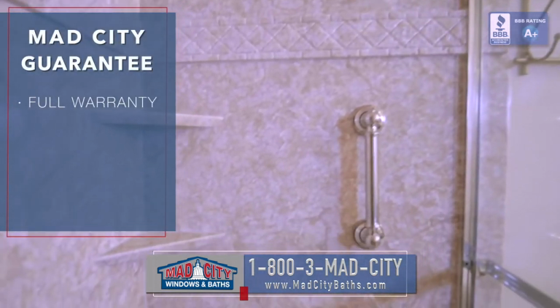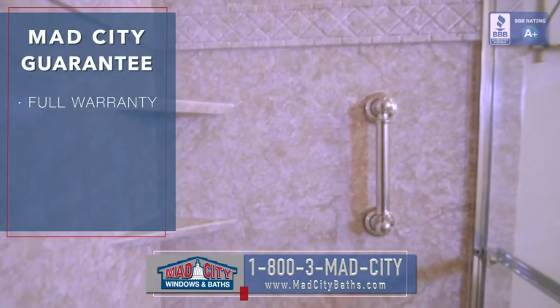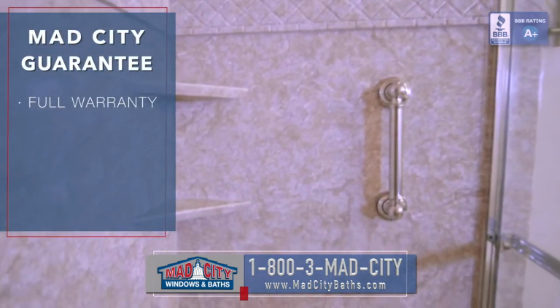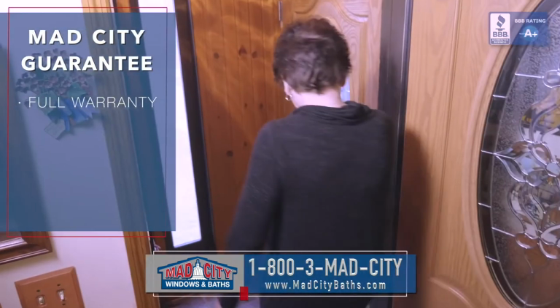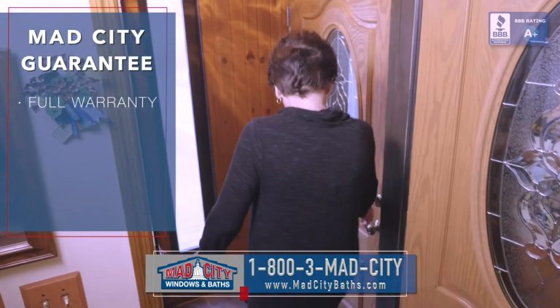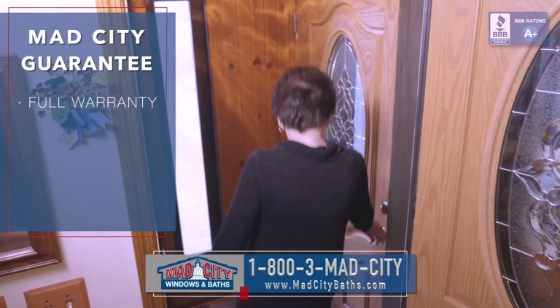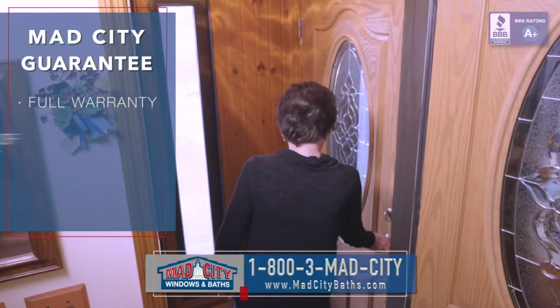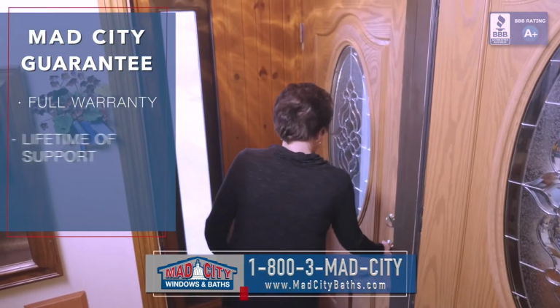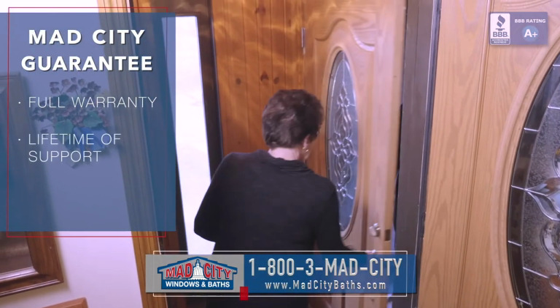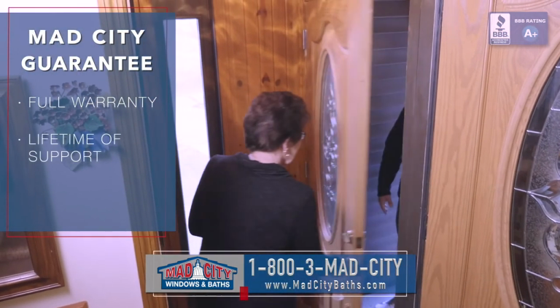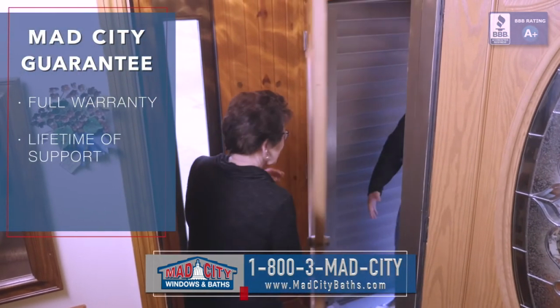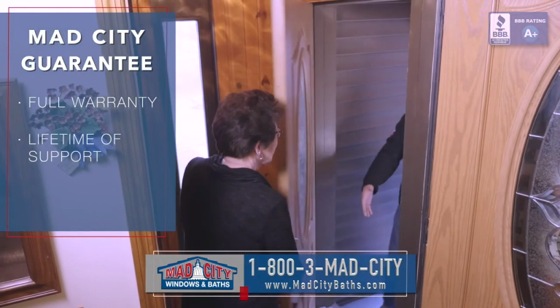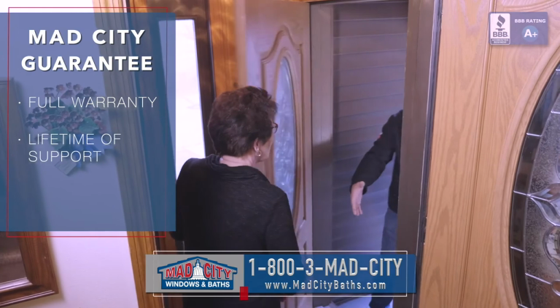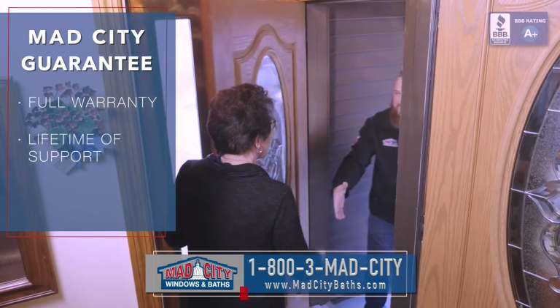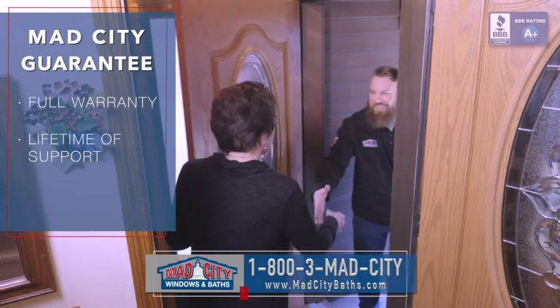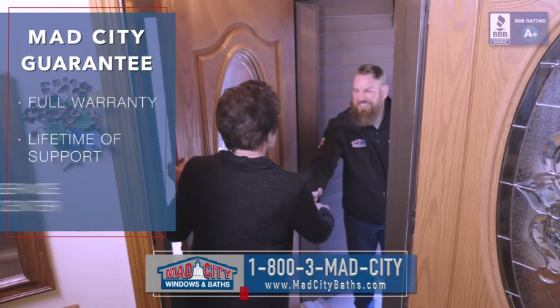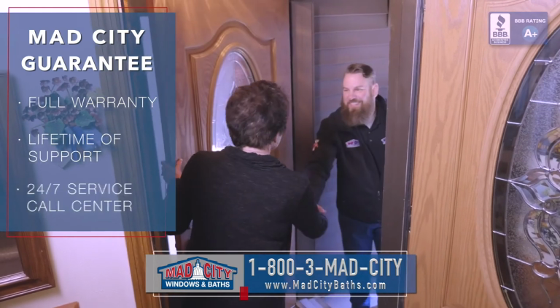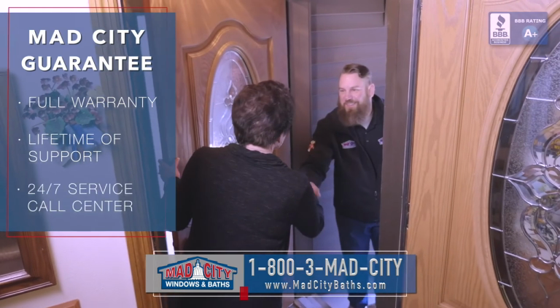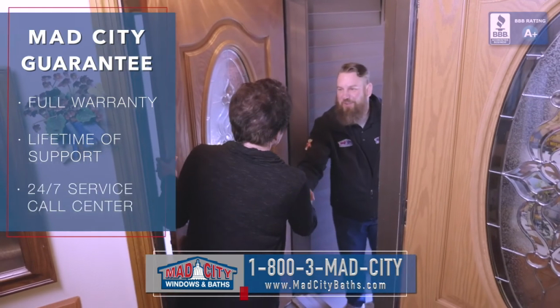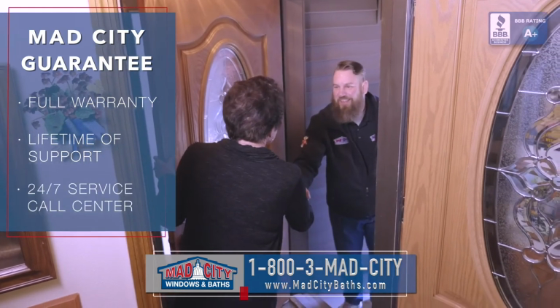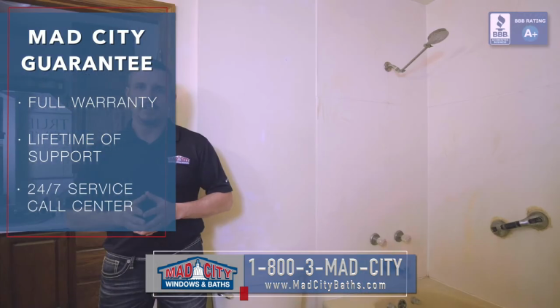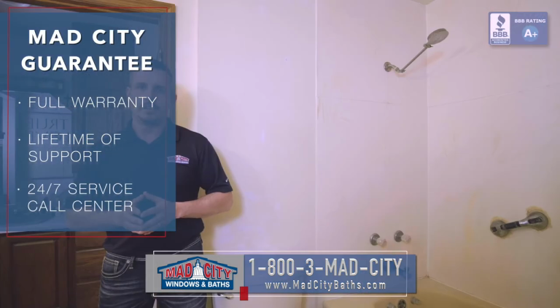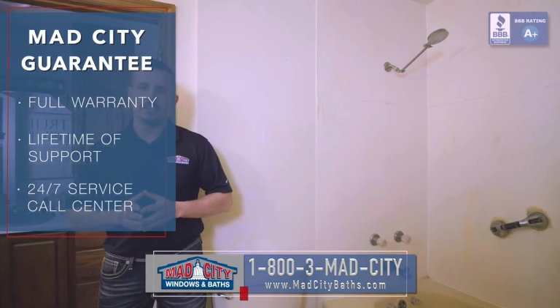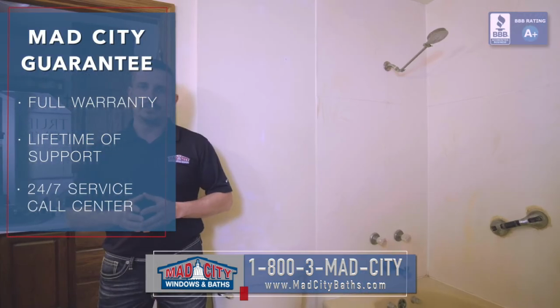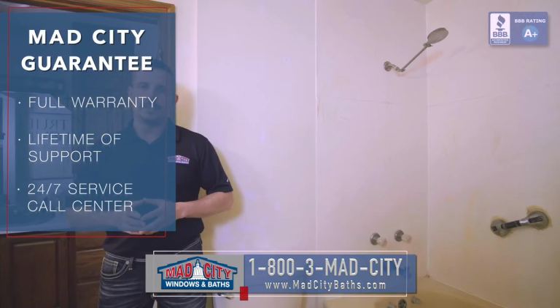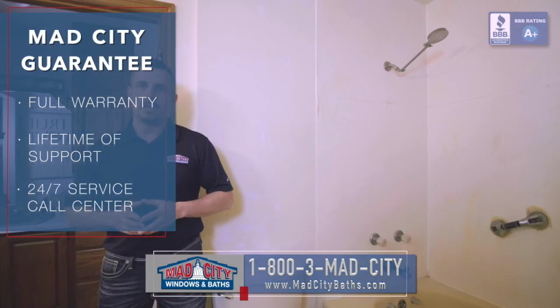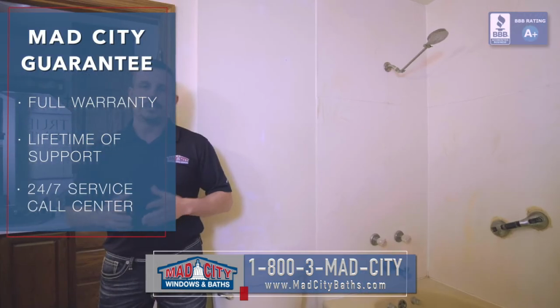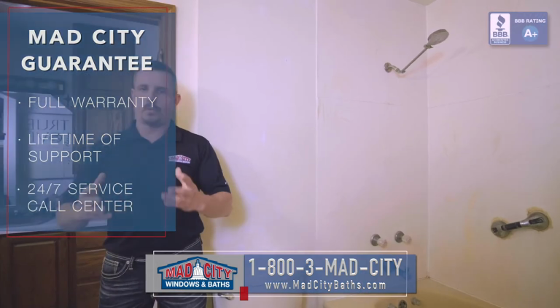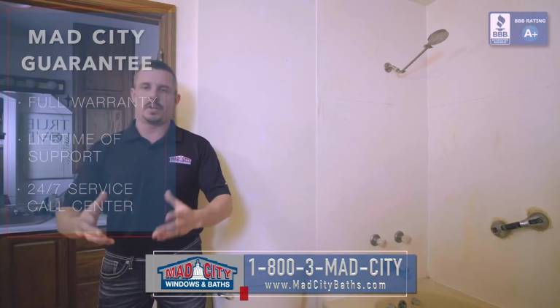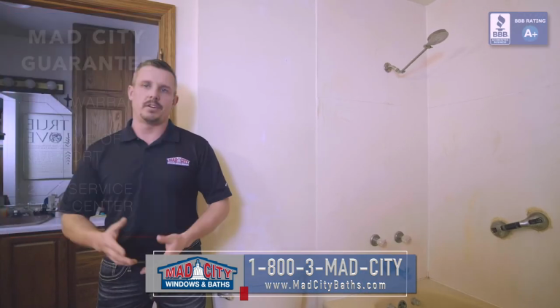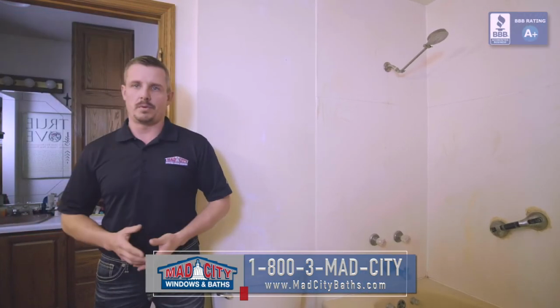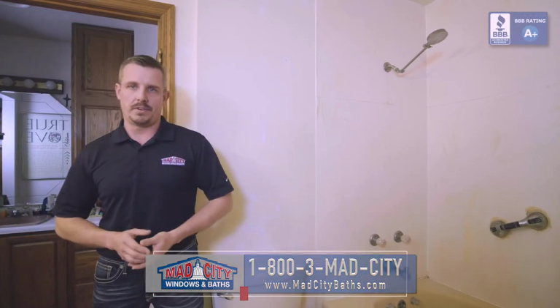We'd love to have one of our Mad City representatives come out for a free consultation. Thank you and we look forward to hearing from you.